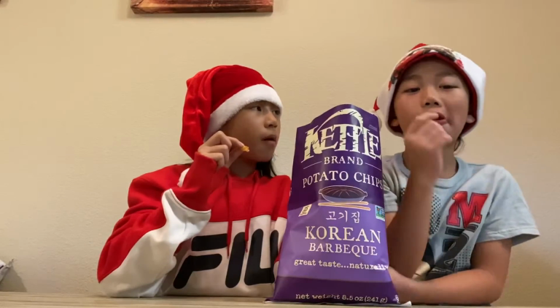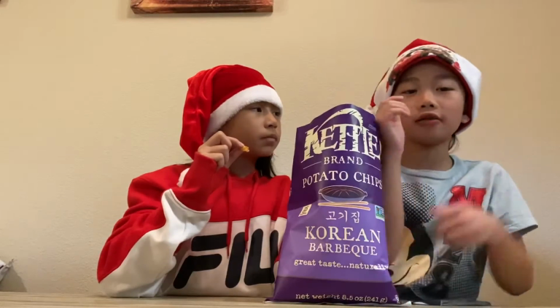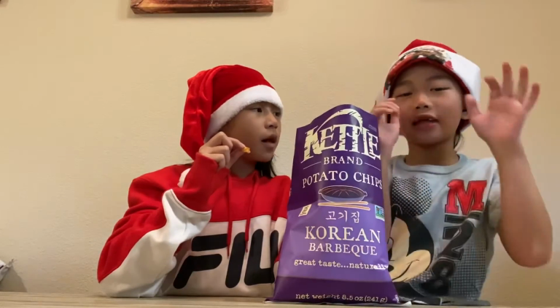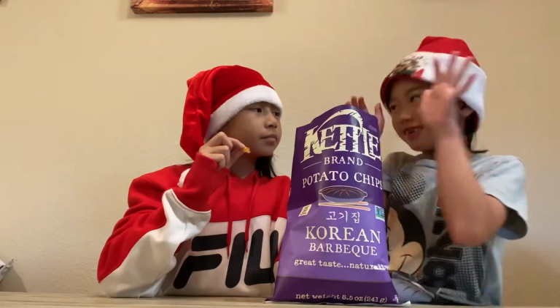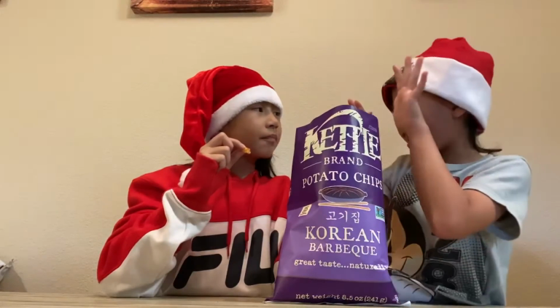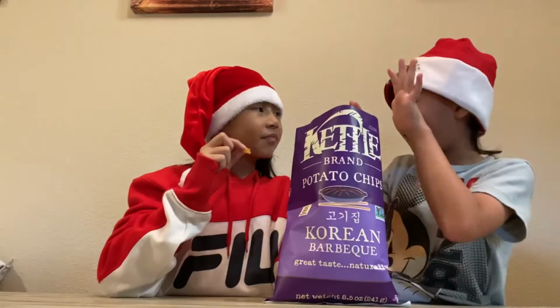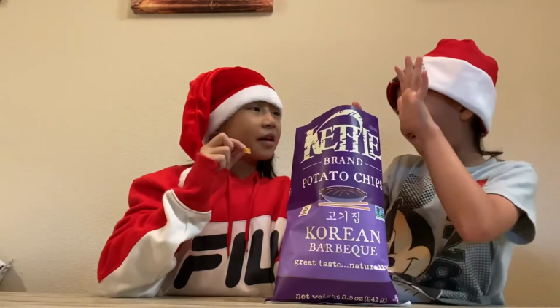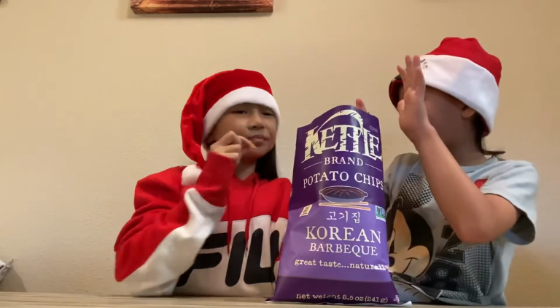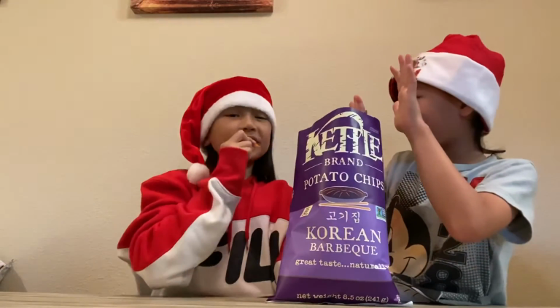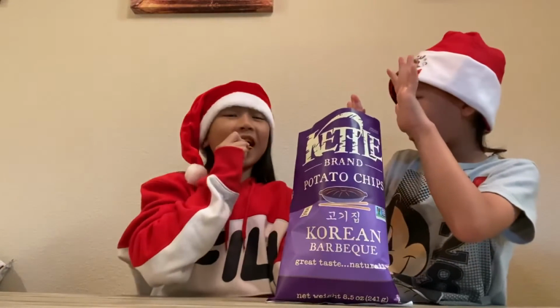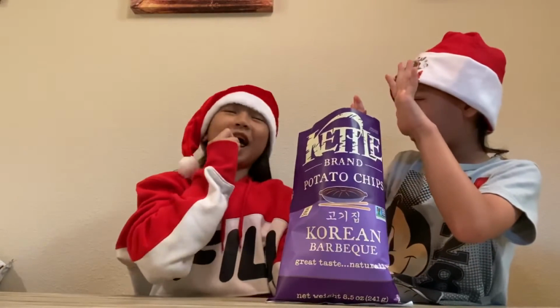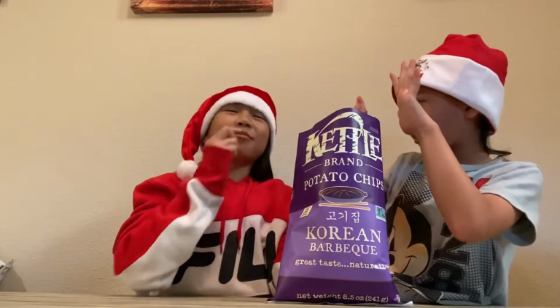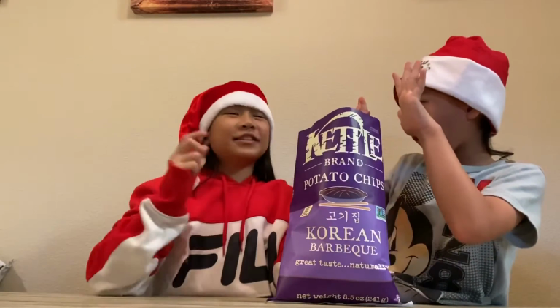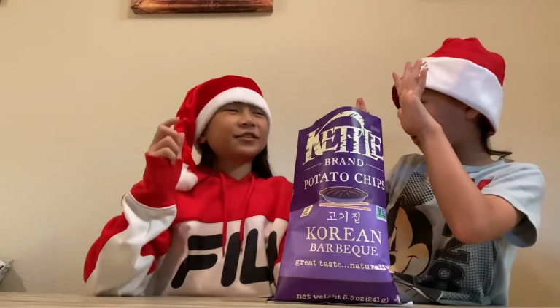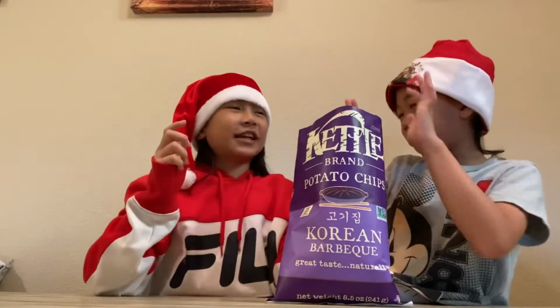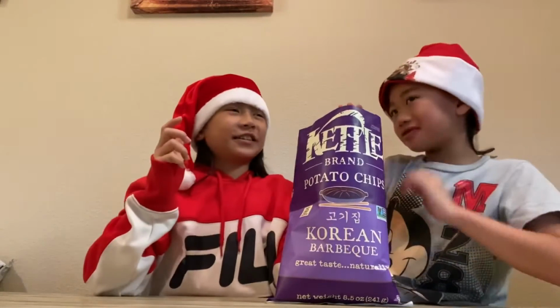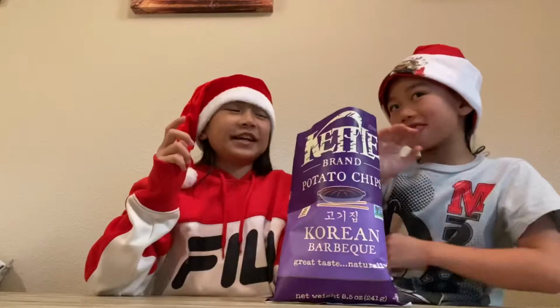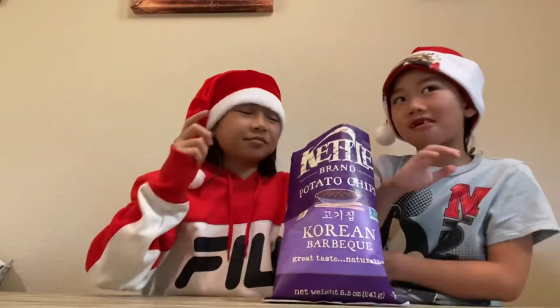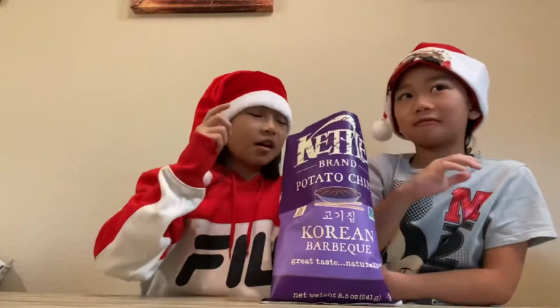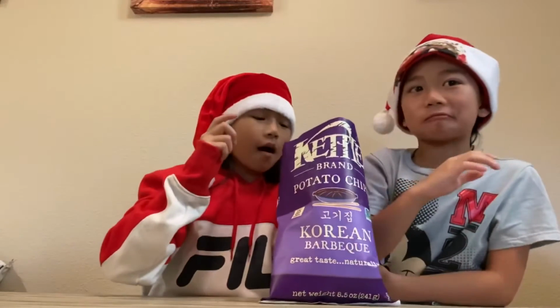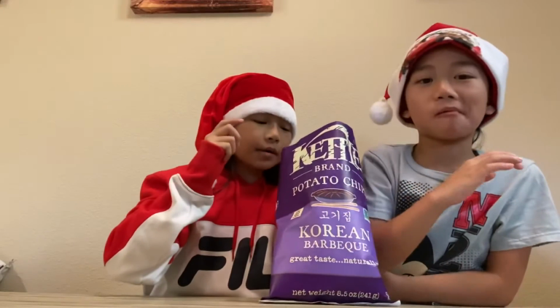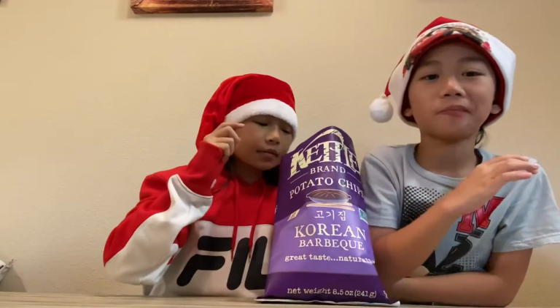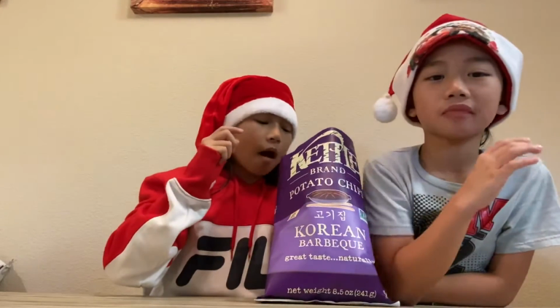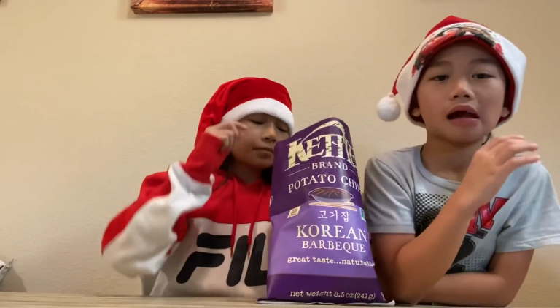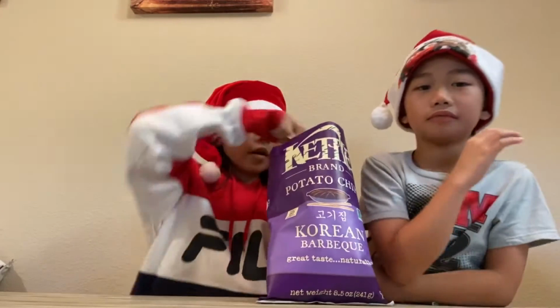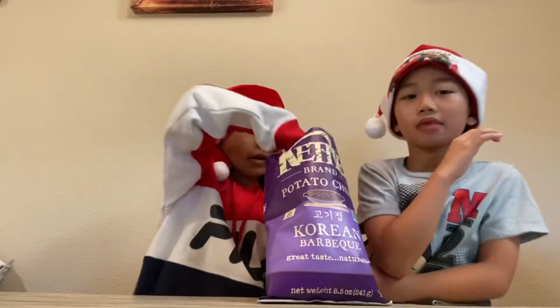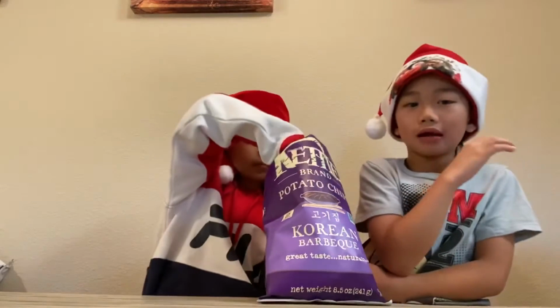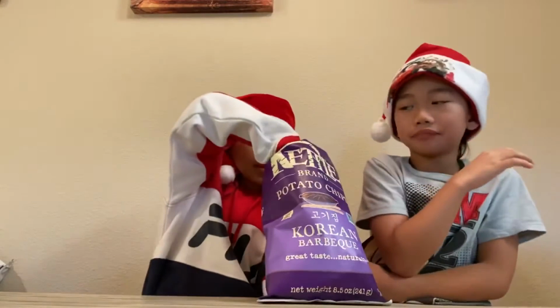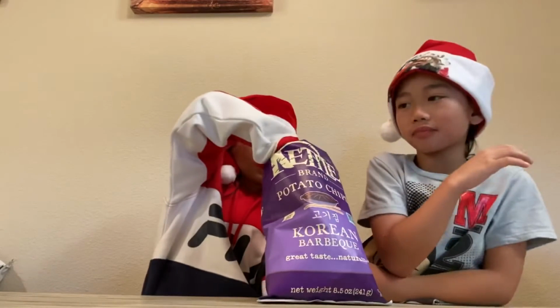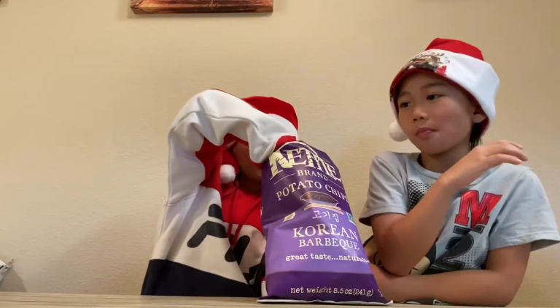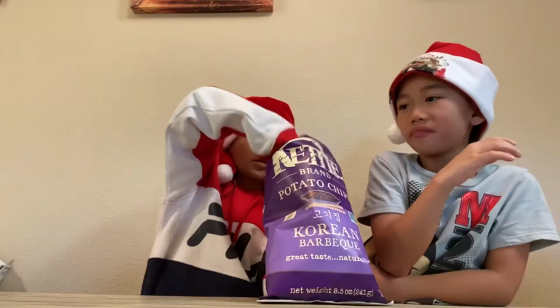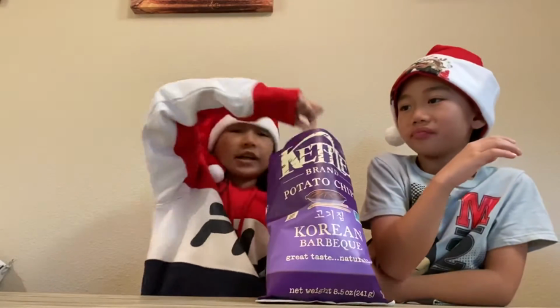10 out of 10! Me too, 10 out of 10. We're even going for seconds.